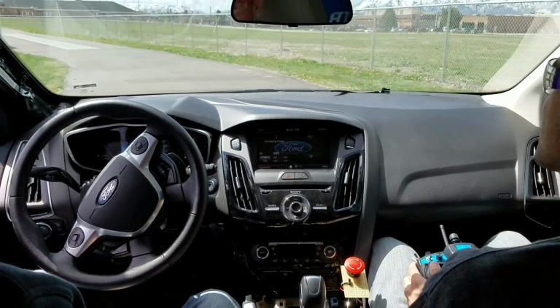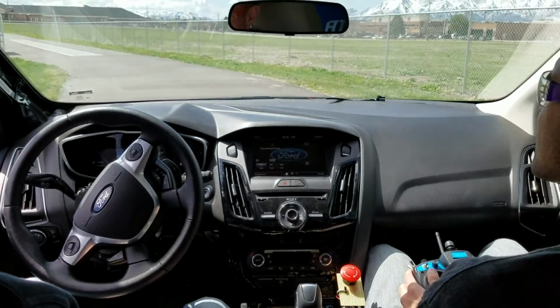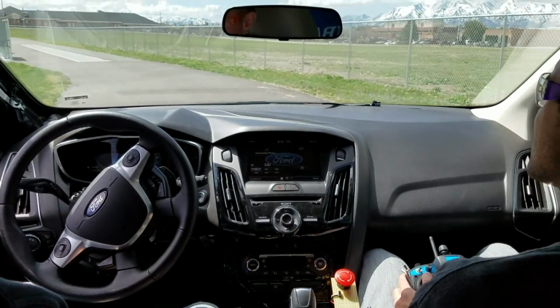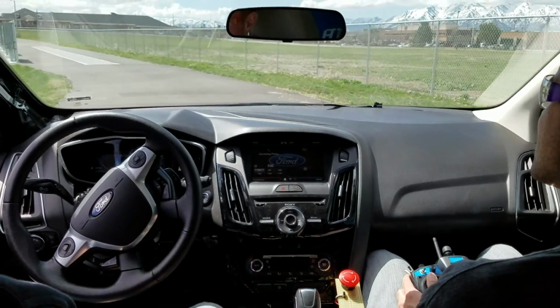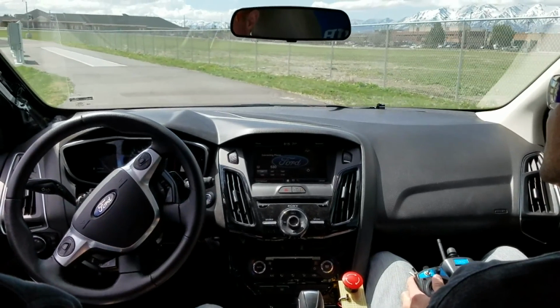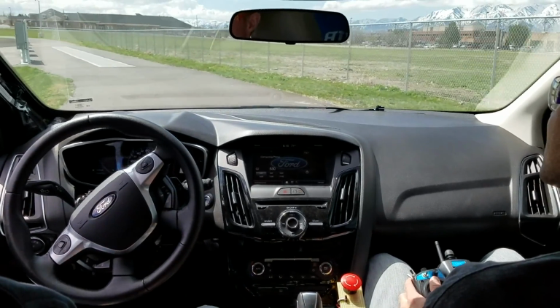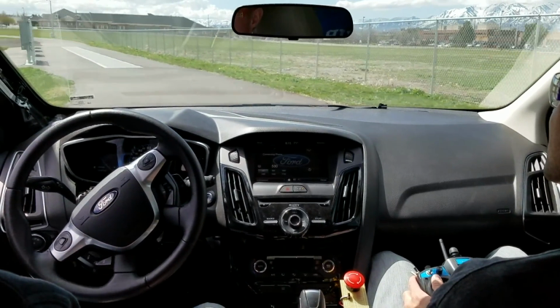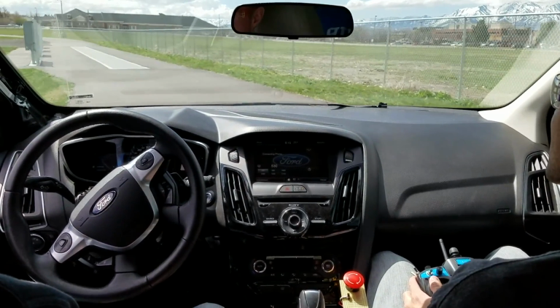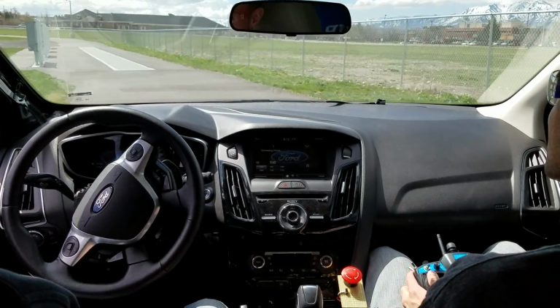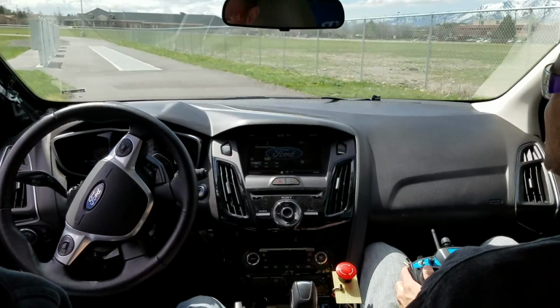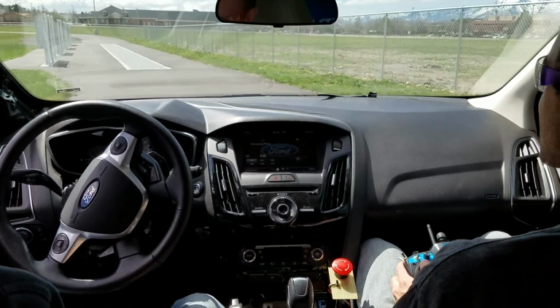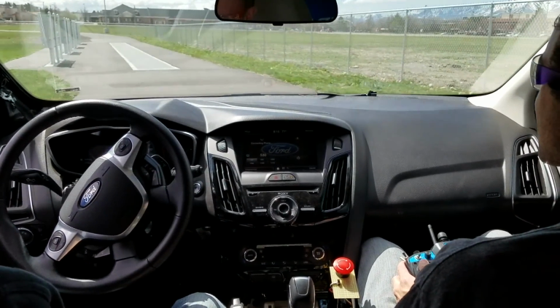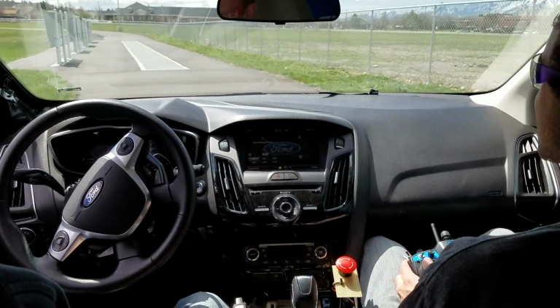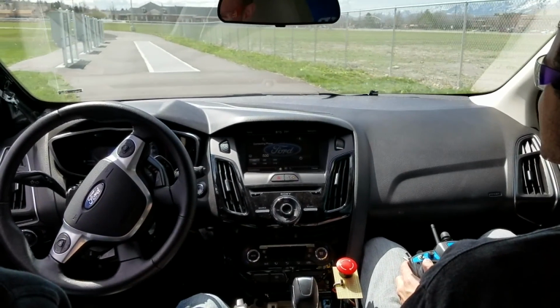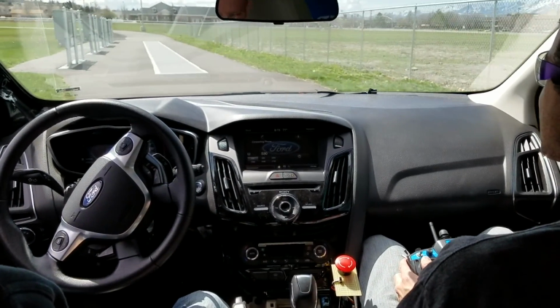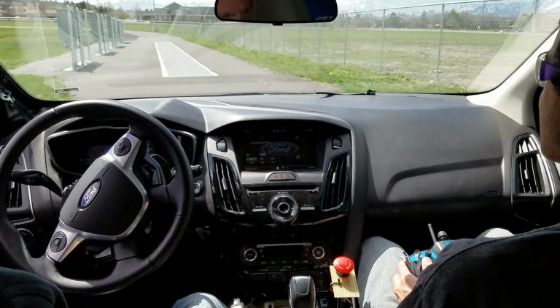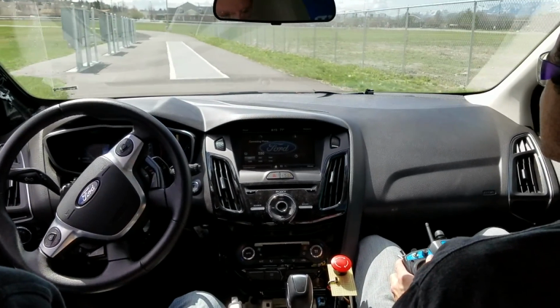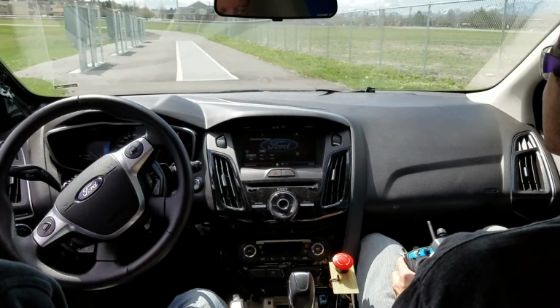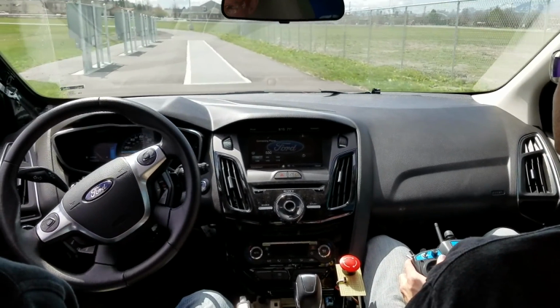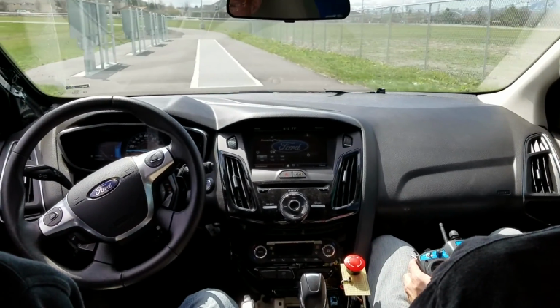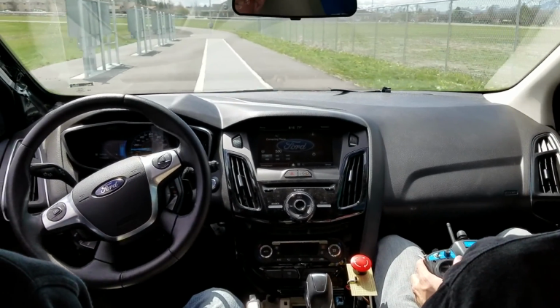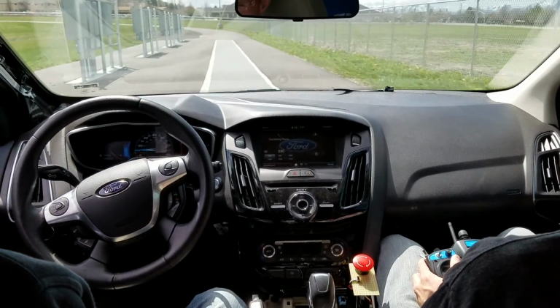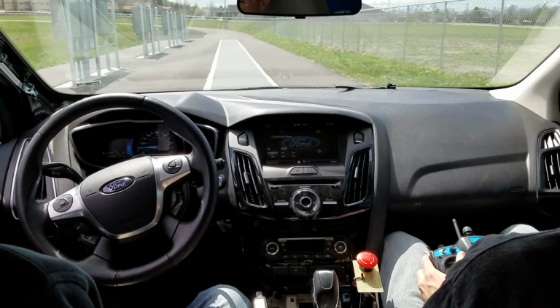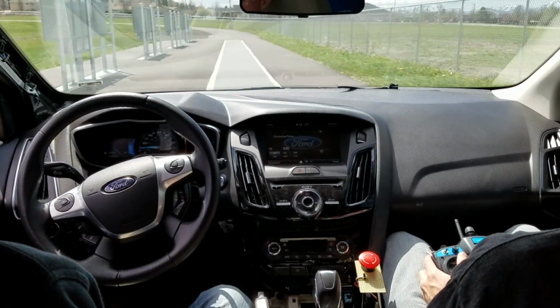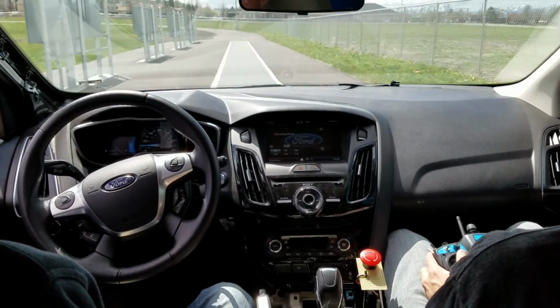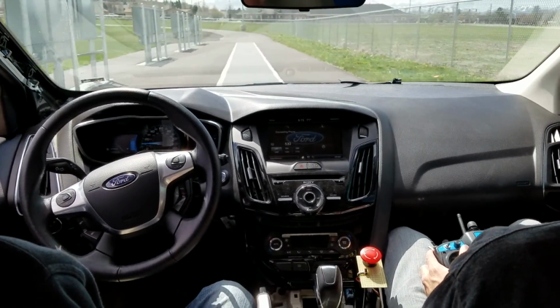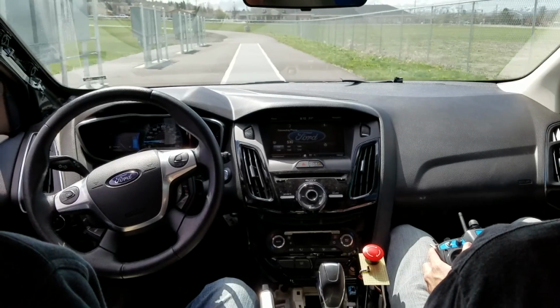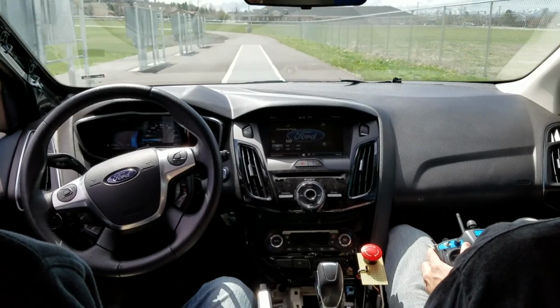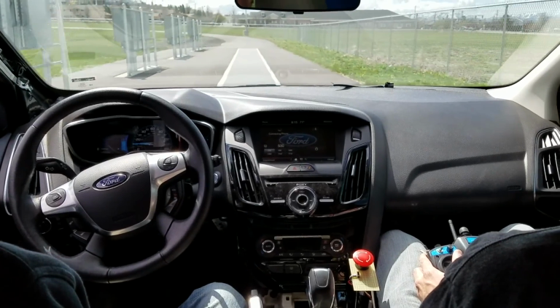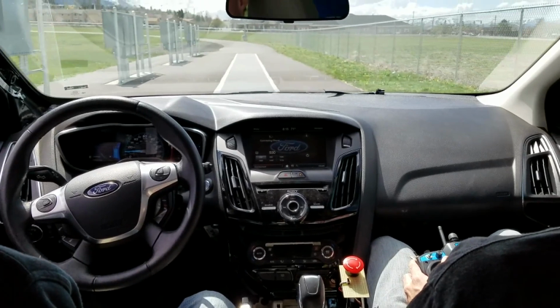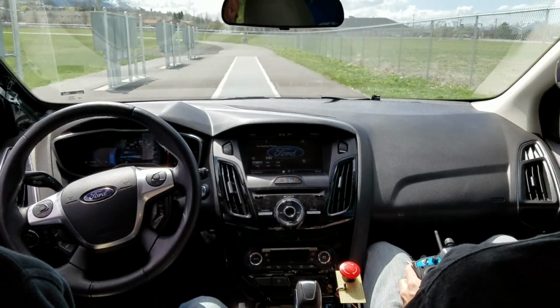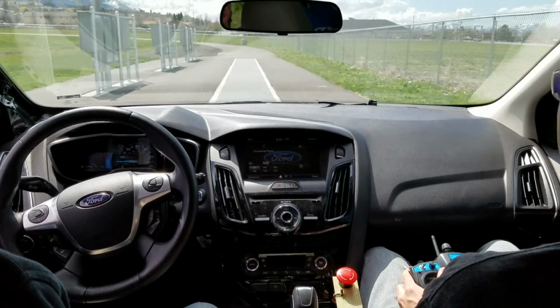This is so cool. Just speed up on the straightaway. Okay. Pedal to the metal. Woo!